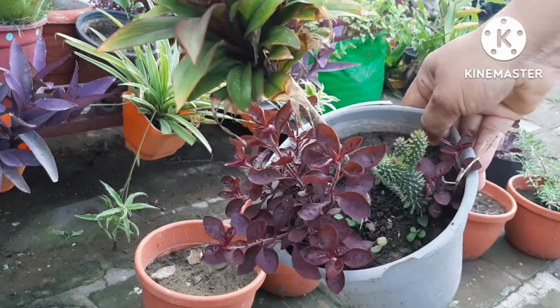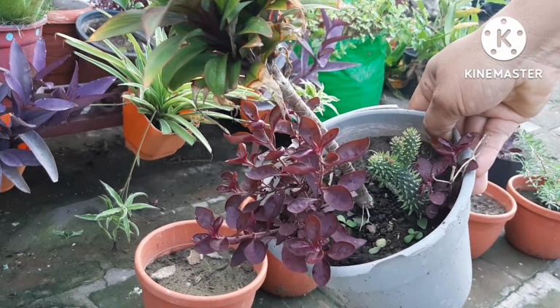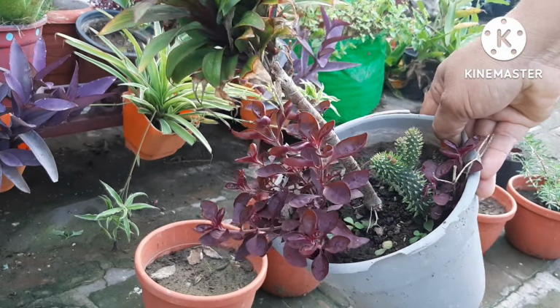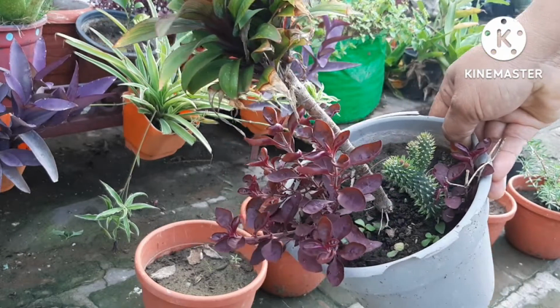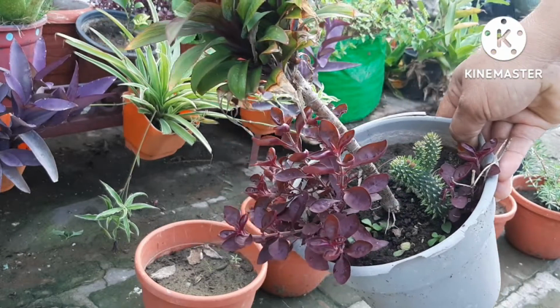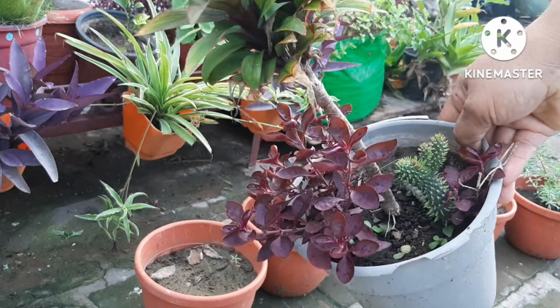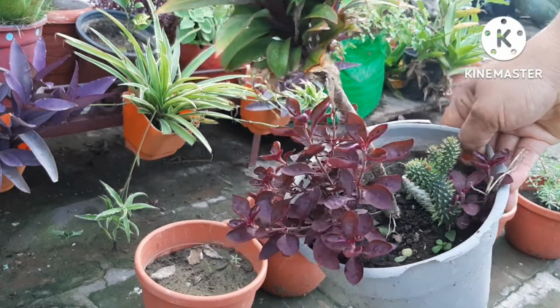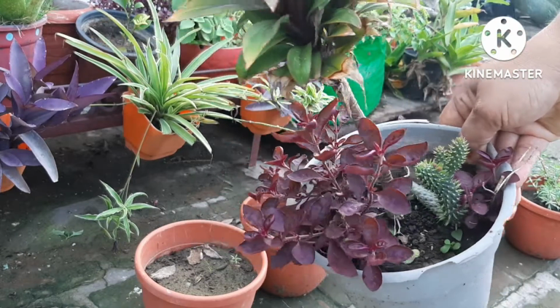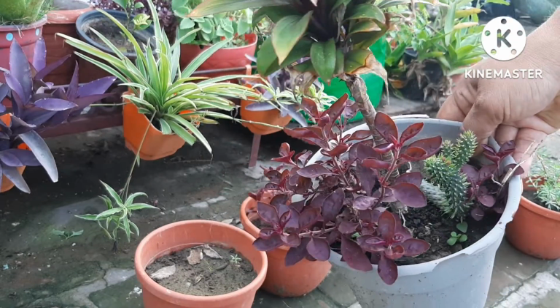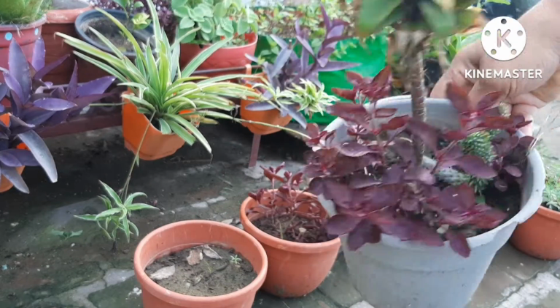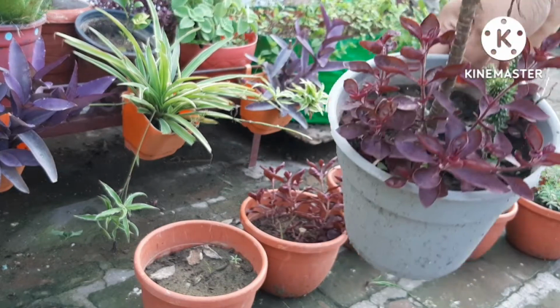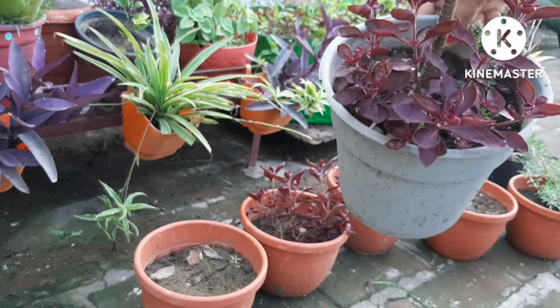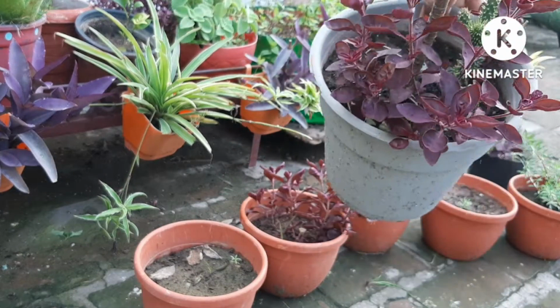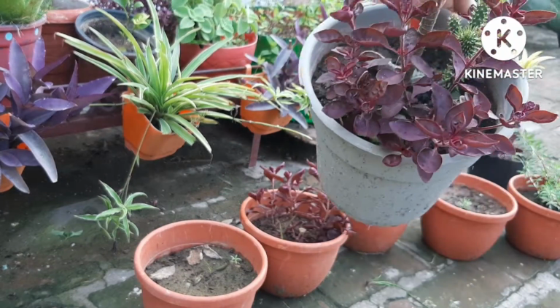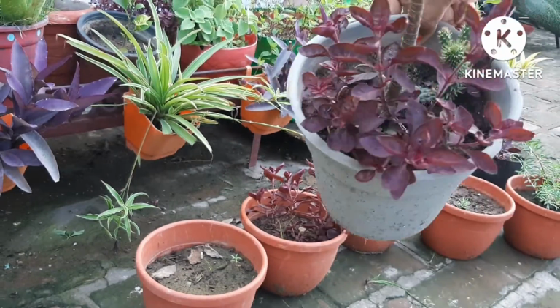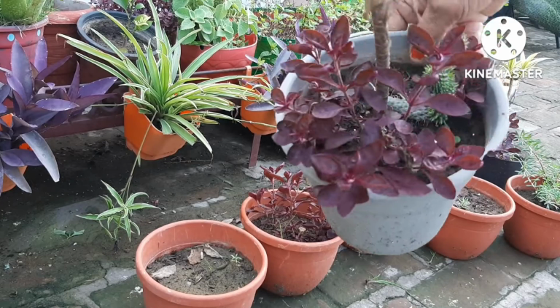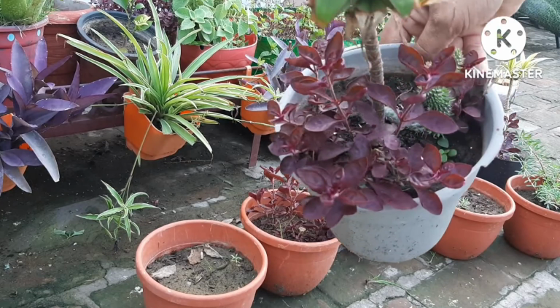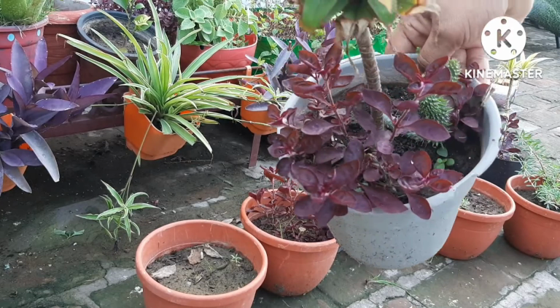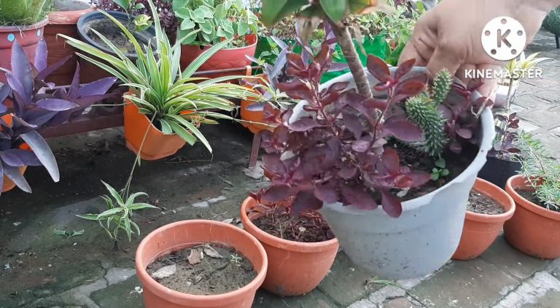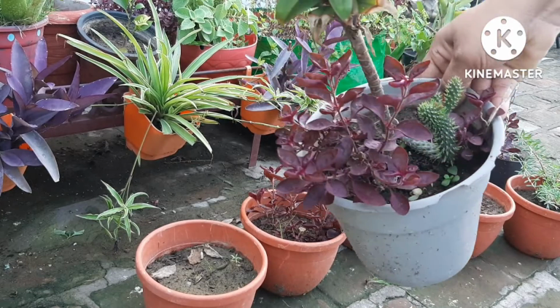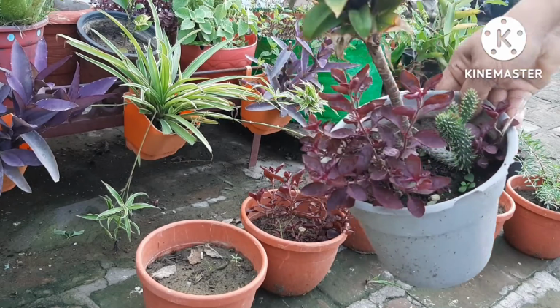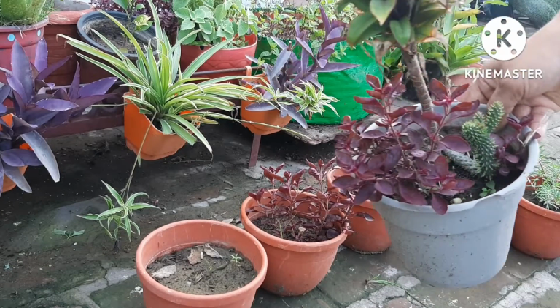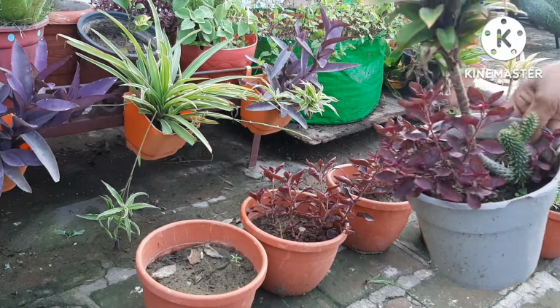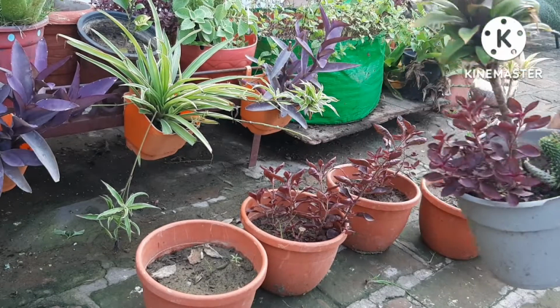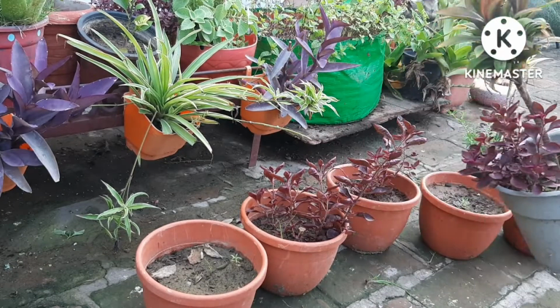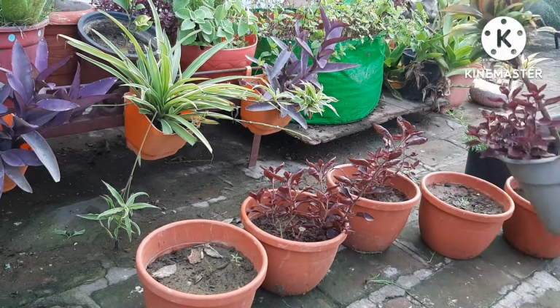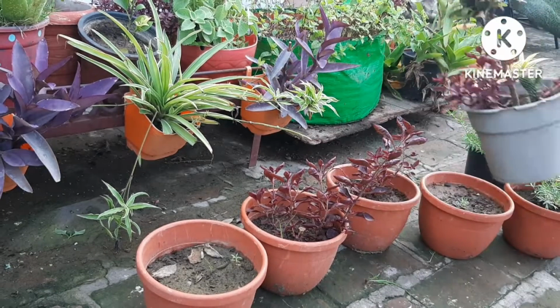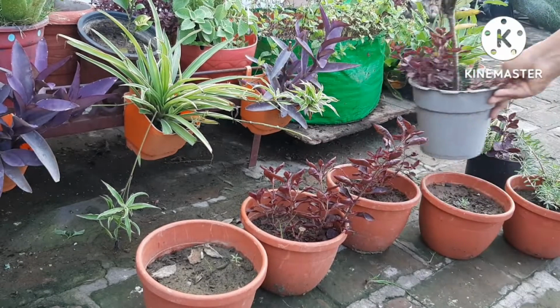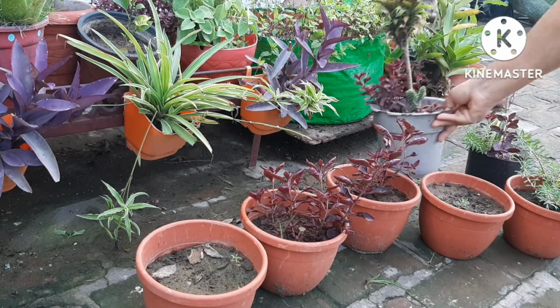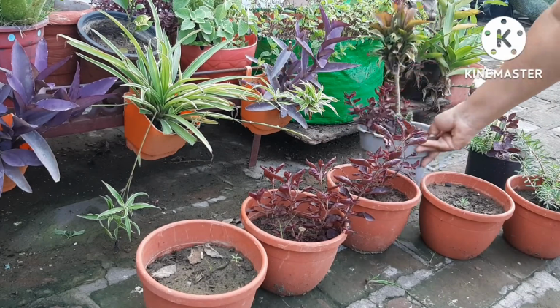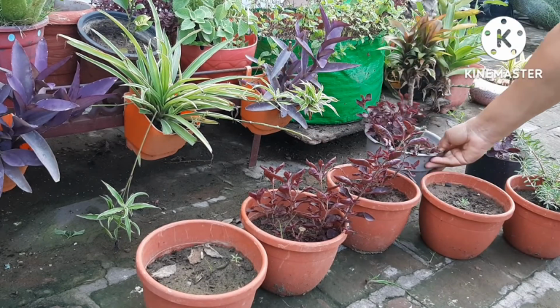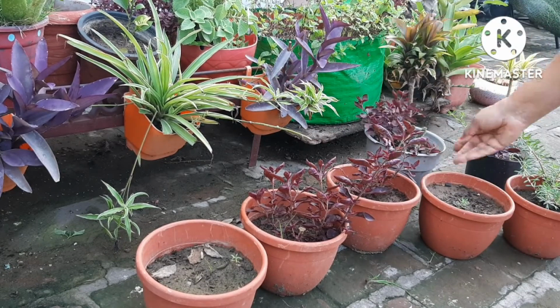Good morning friends, I am Puja and welcome to my happy garden. How are you all? I hope you are doing very well and enjoying gardening too.